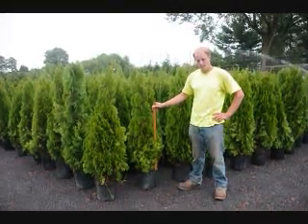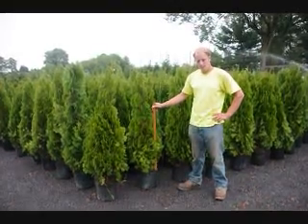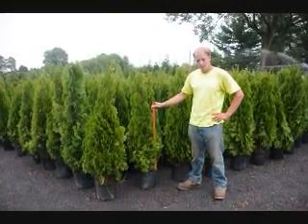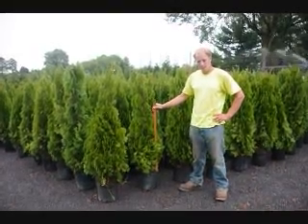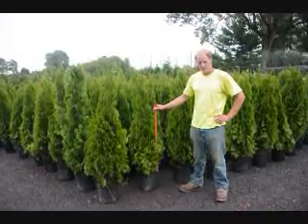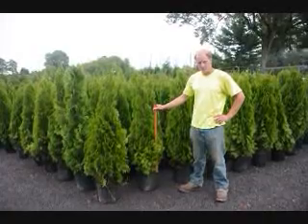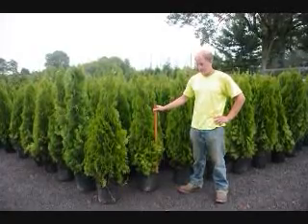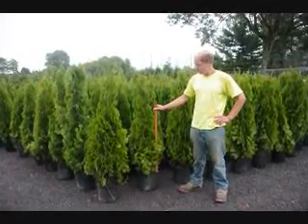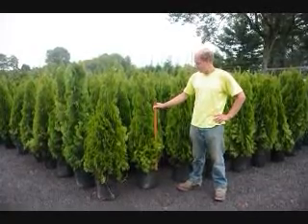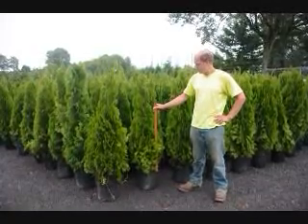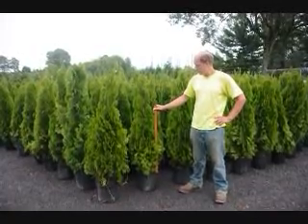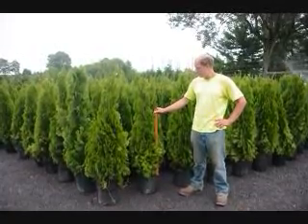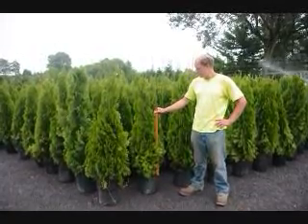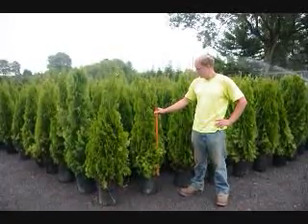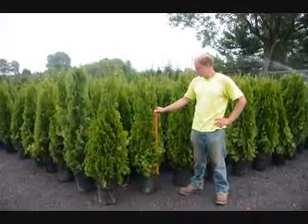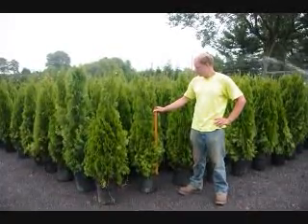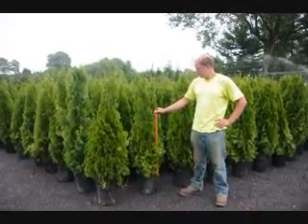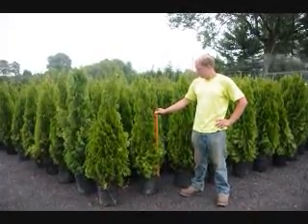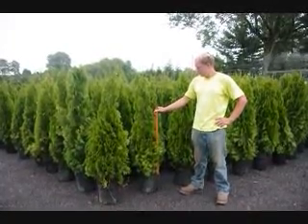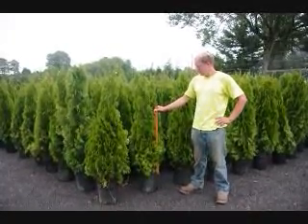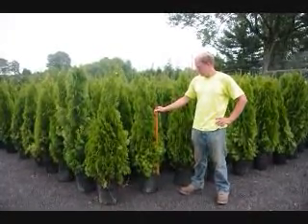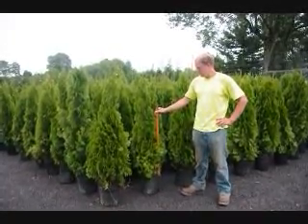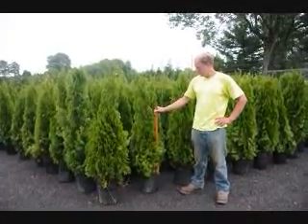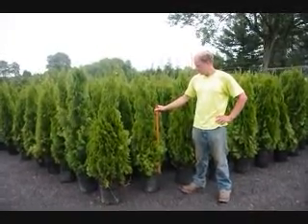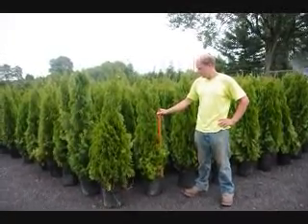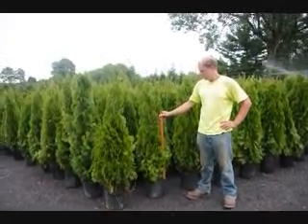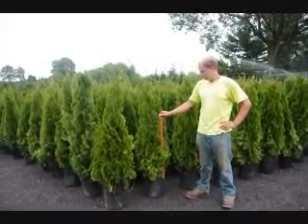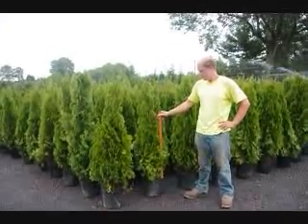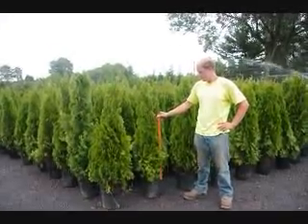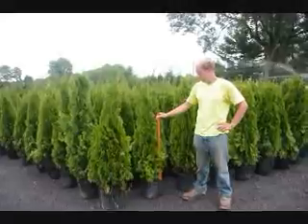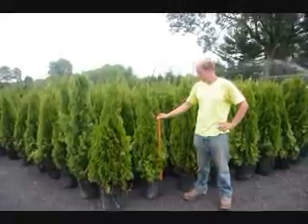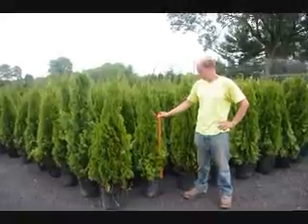These are our four-foot emerald greens. Give us a call at 215-651-8329.